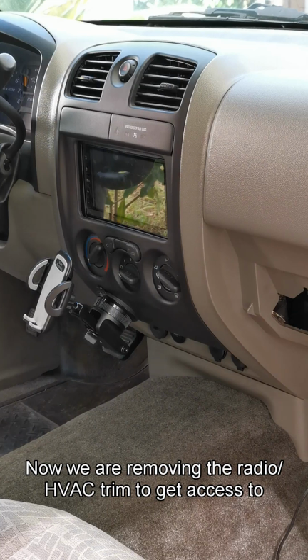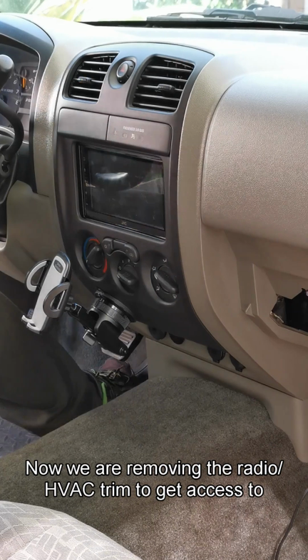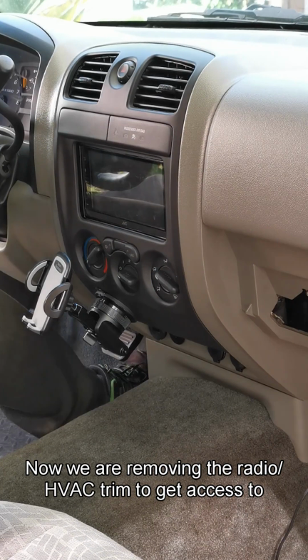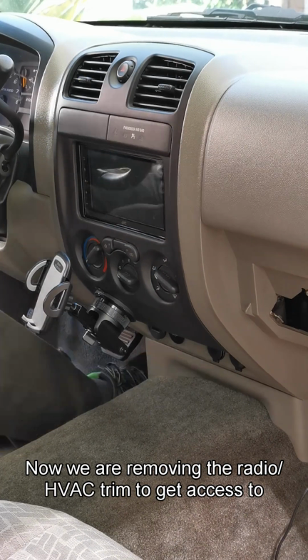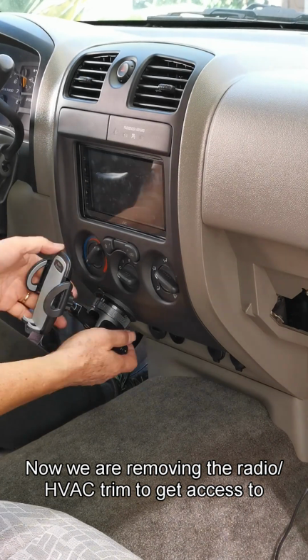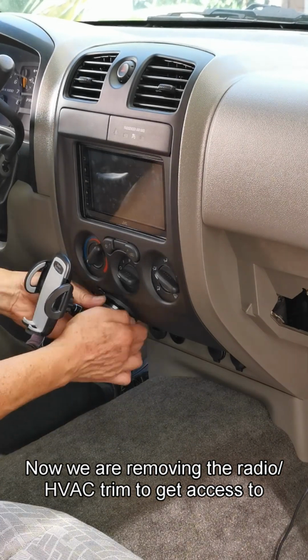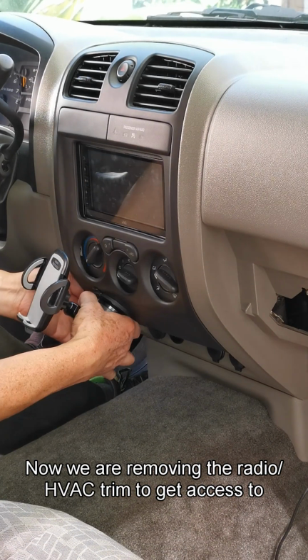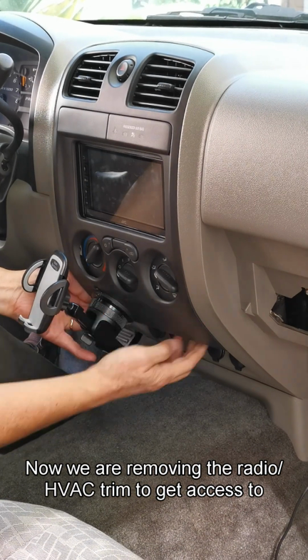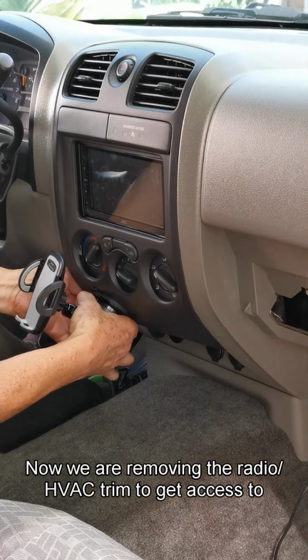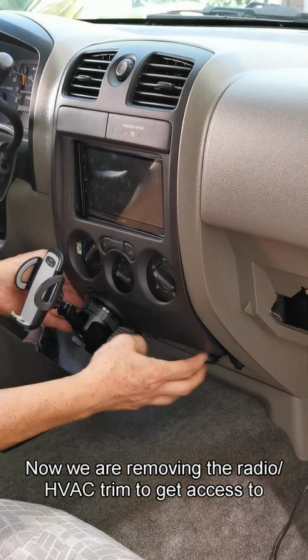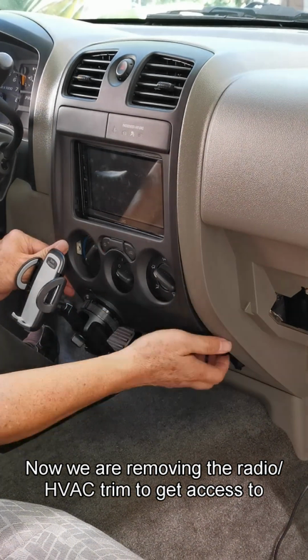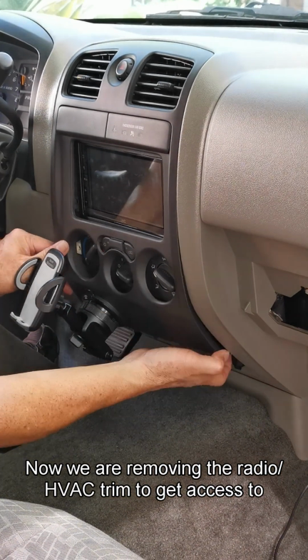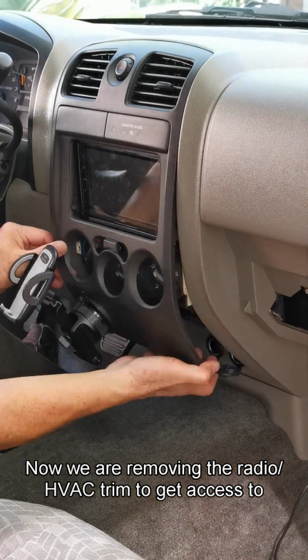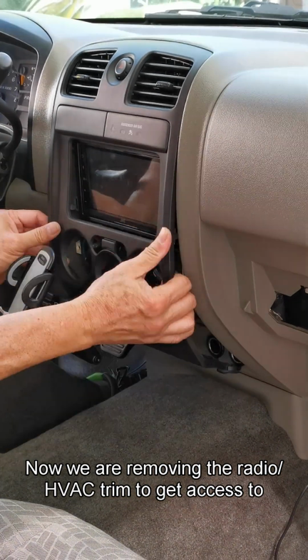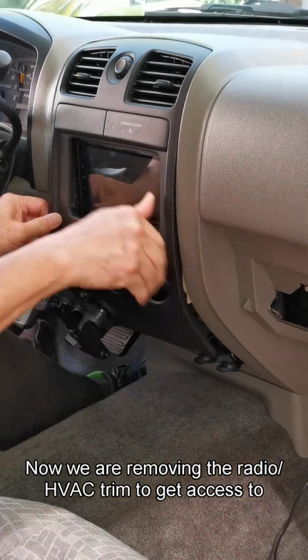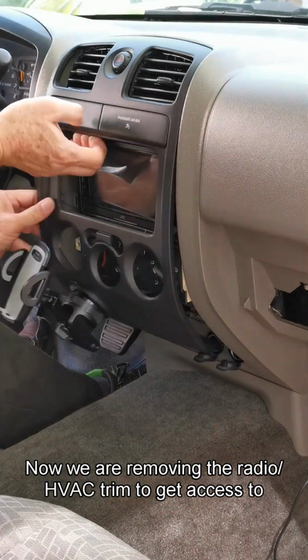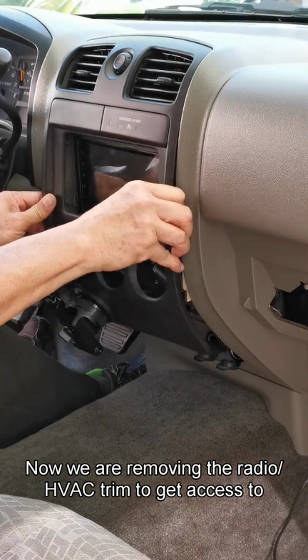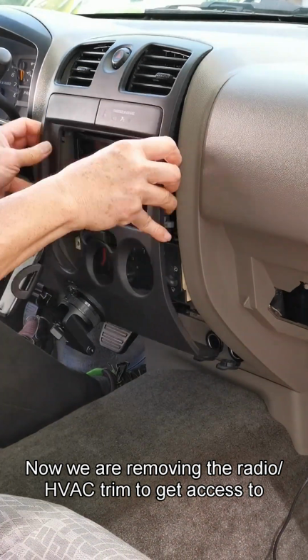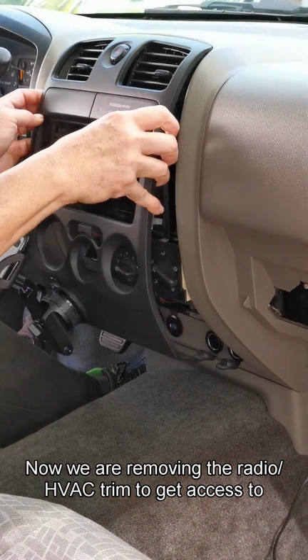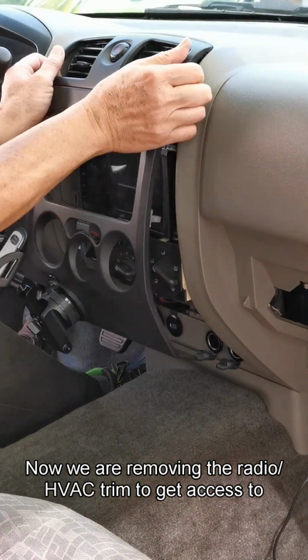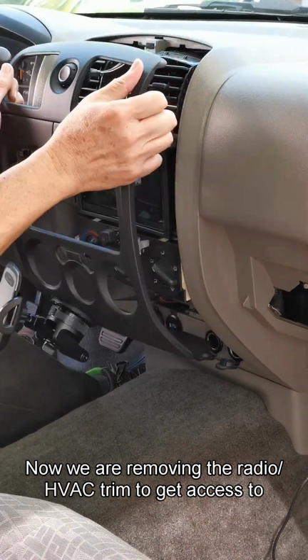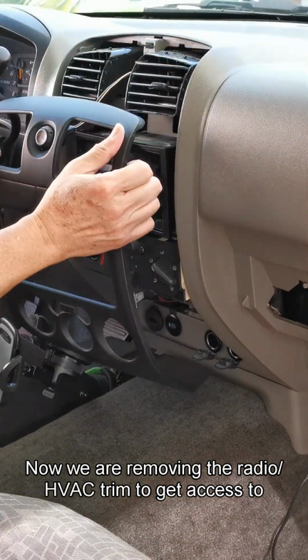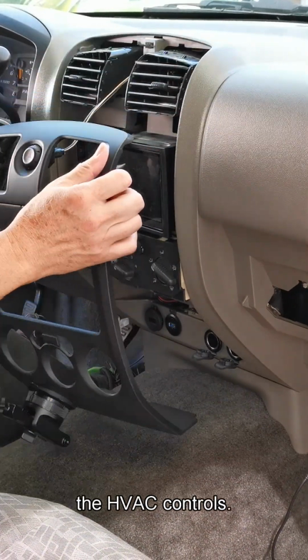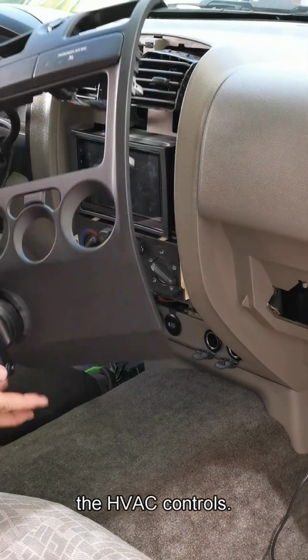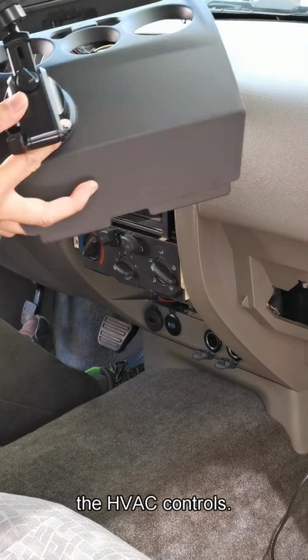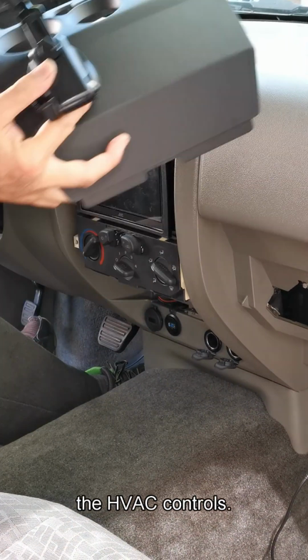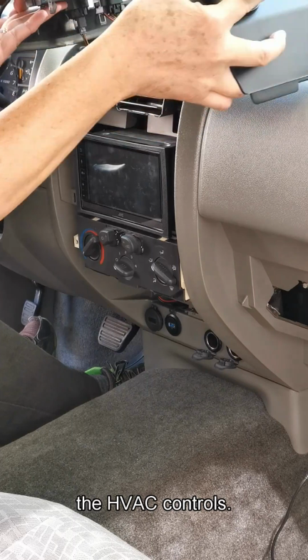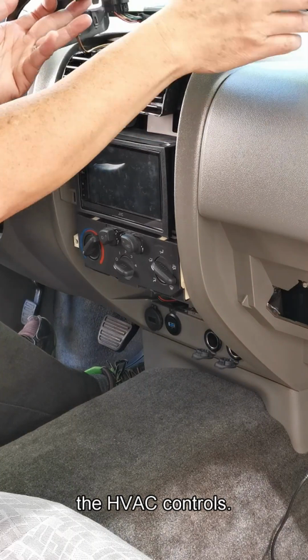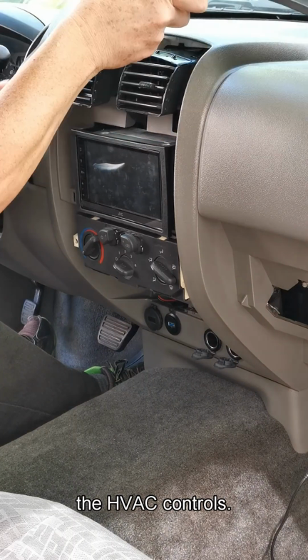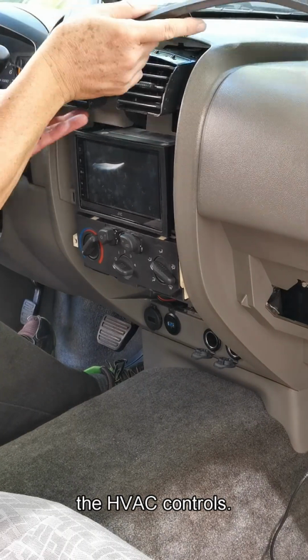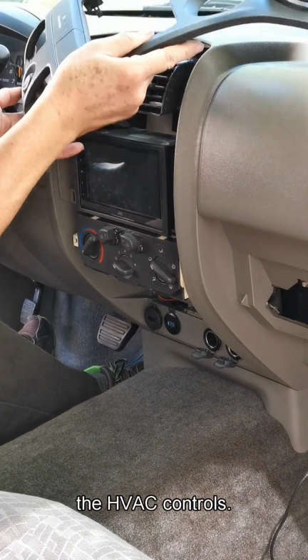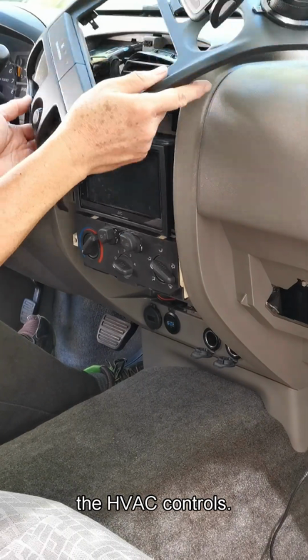Now we are removing the radio HVAC trim to get access to the HVAC control.